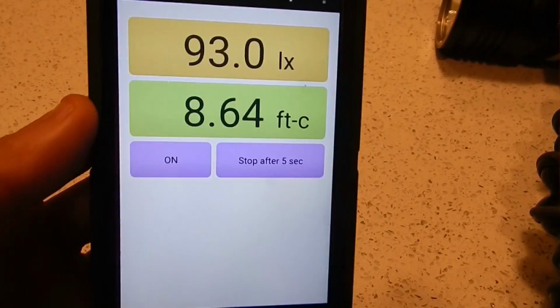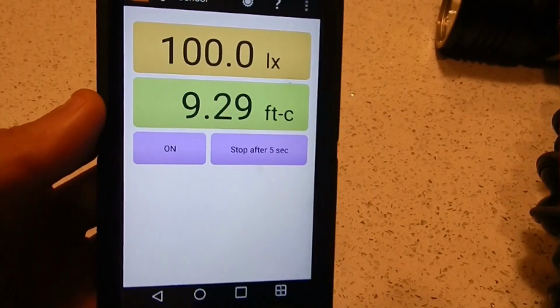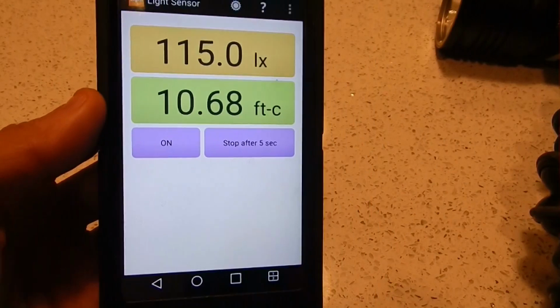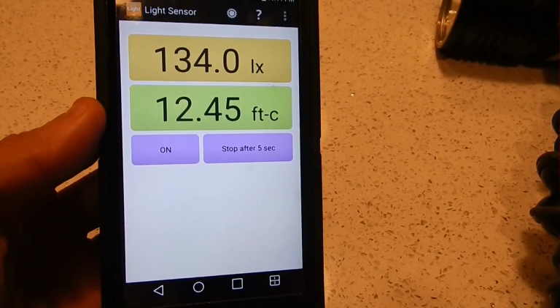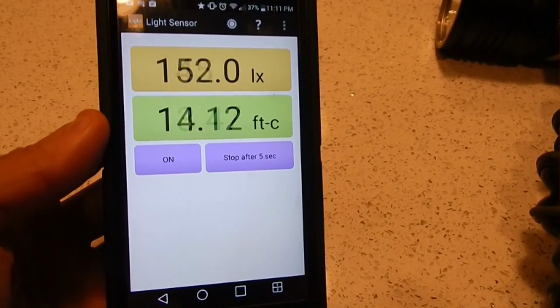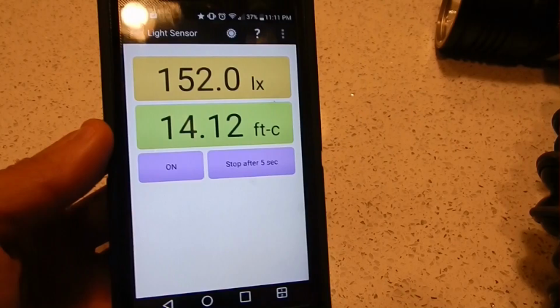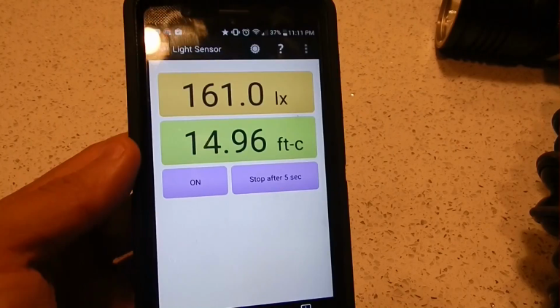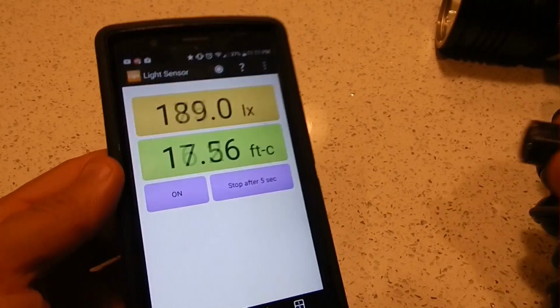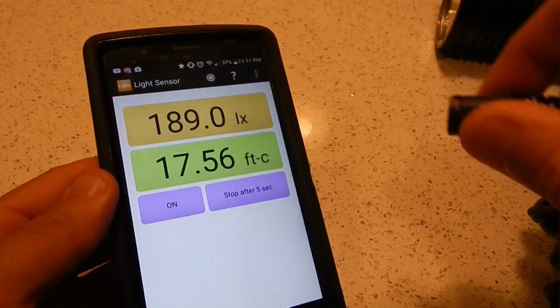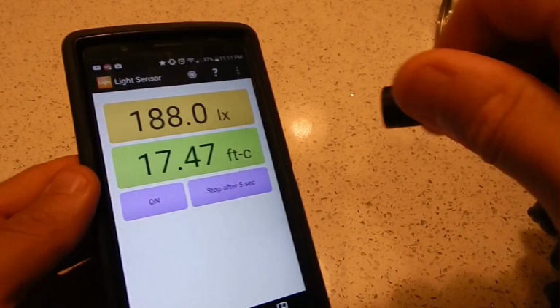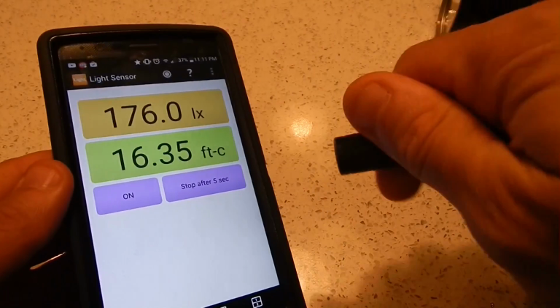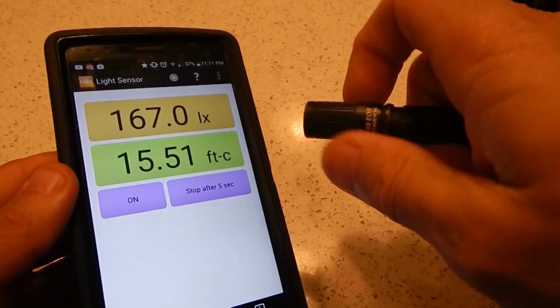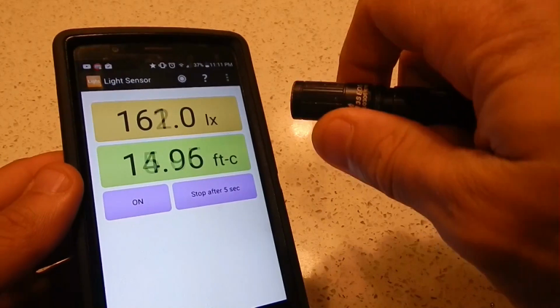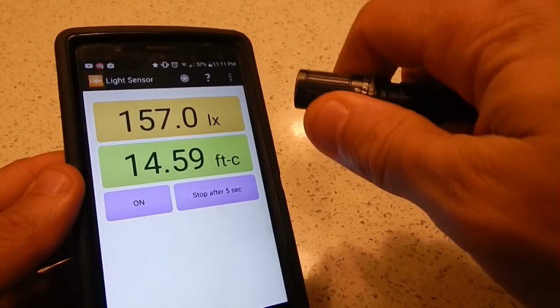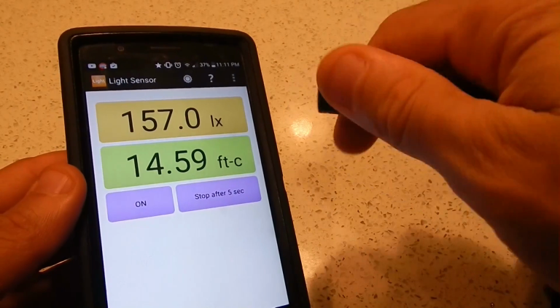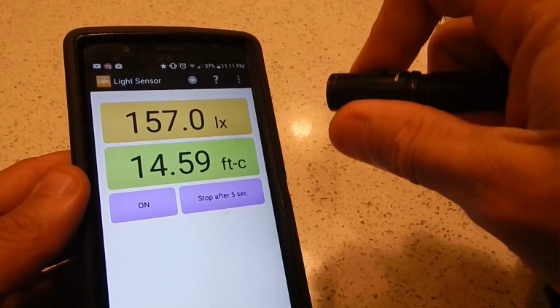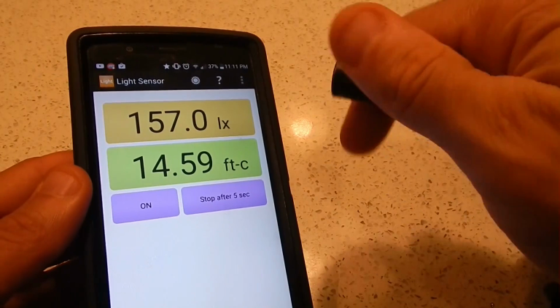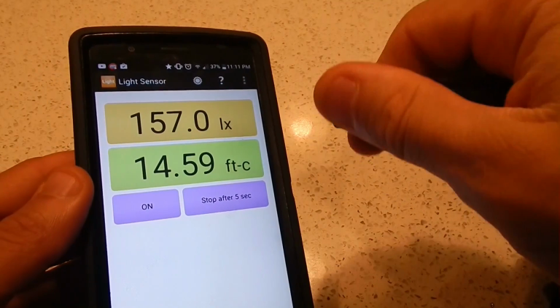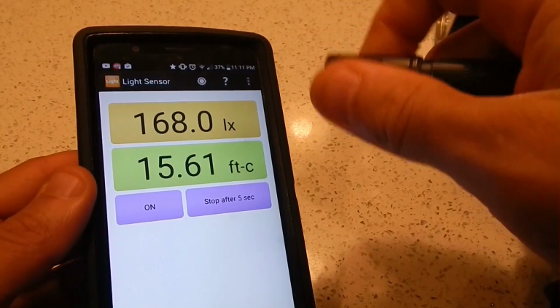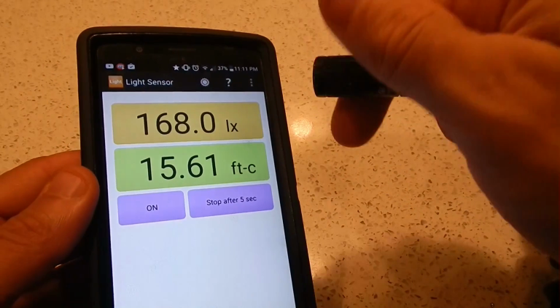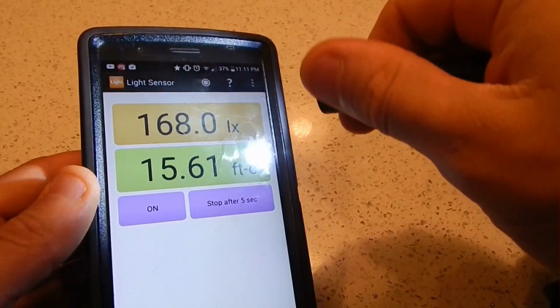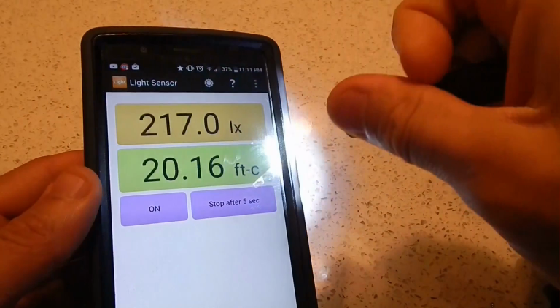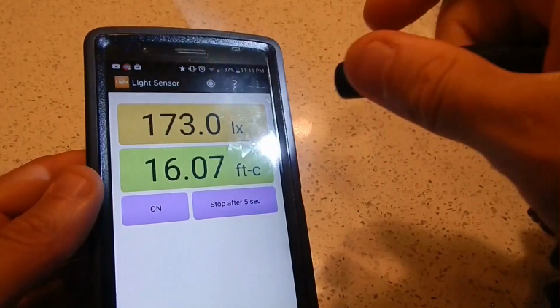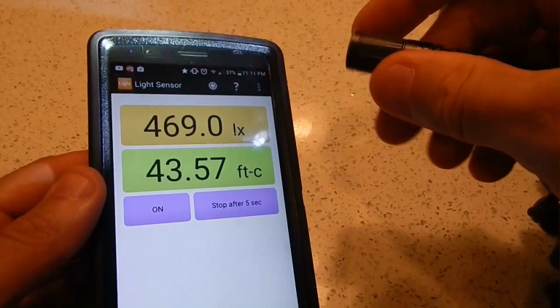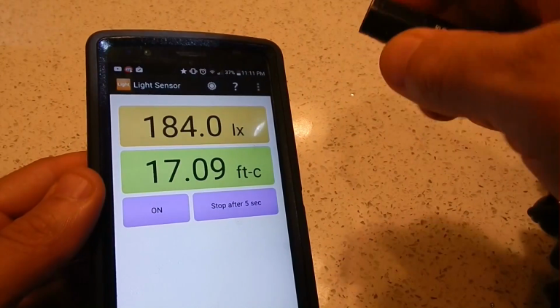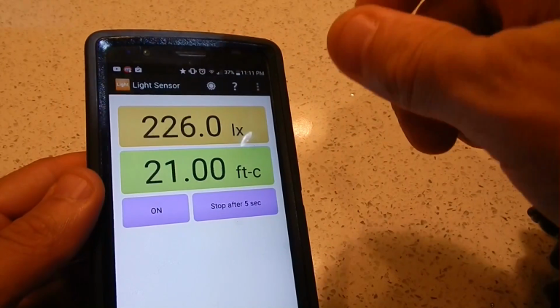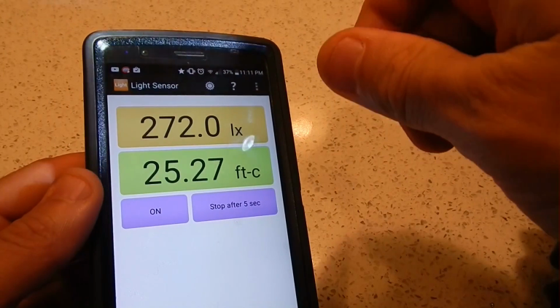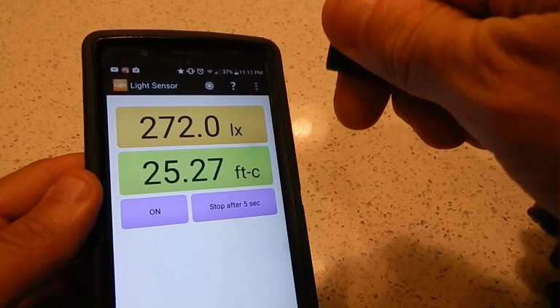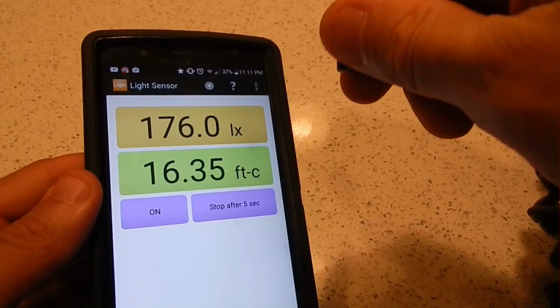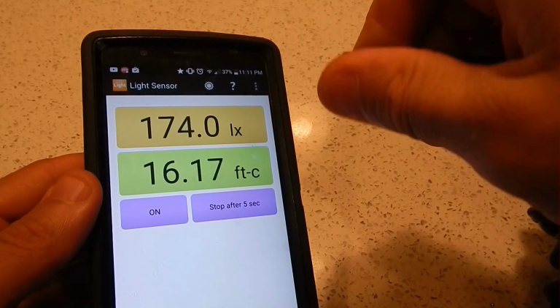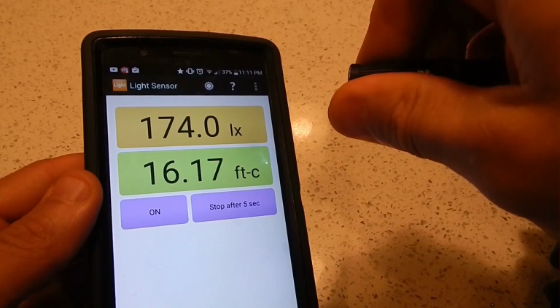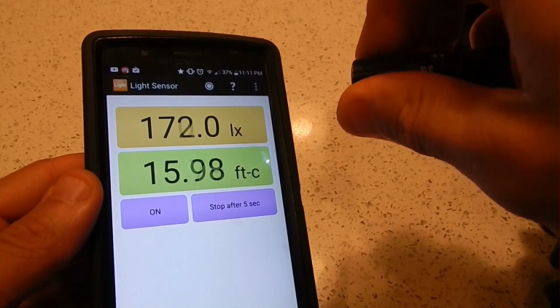So if you don't want to spend the money on a dedicated light sensor to measure stuff like this, this might be an application that's useful to you. Let's check it out.